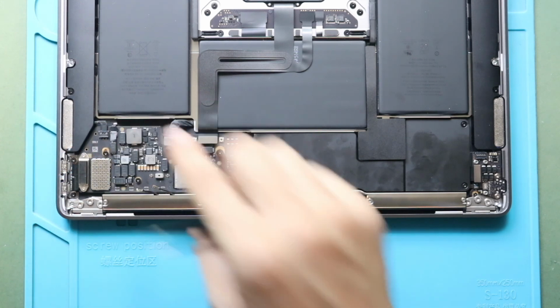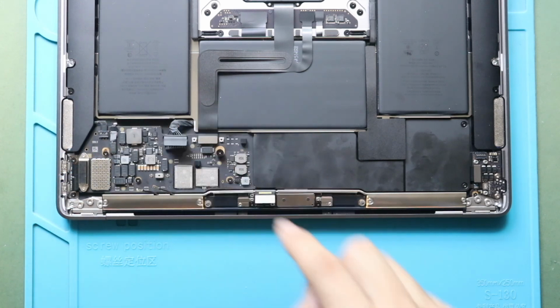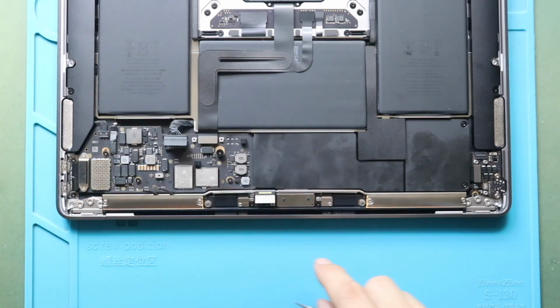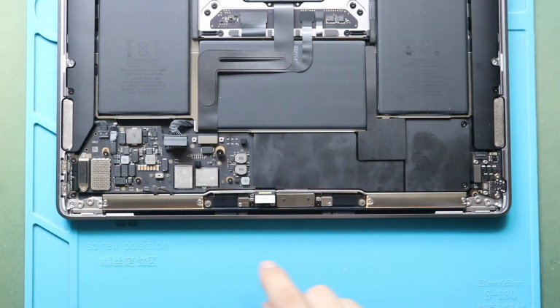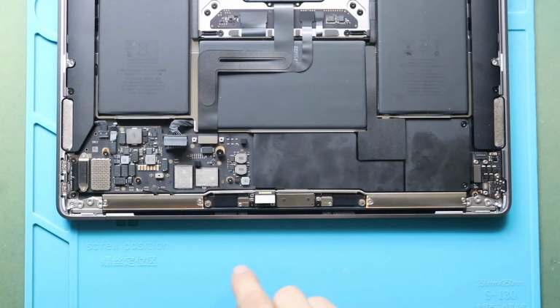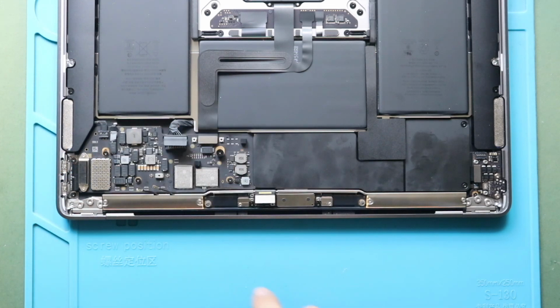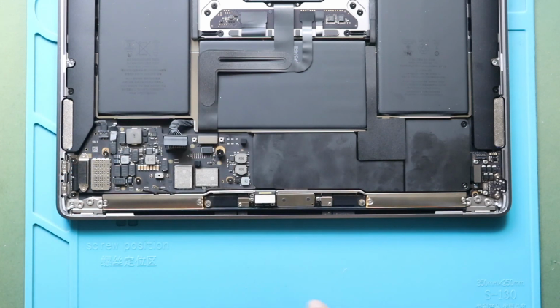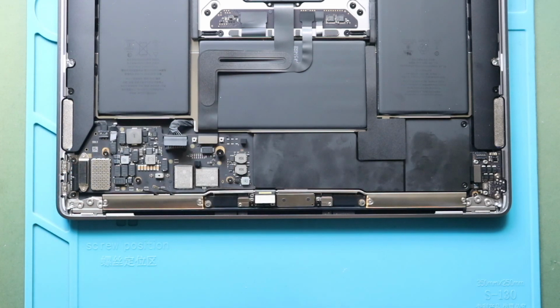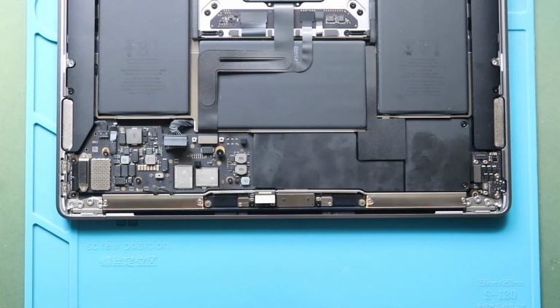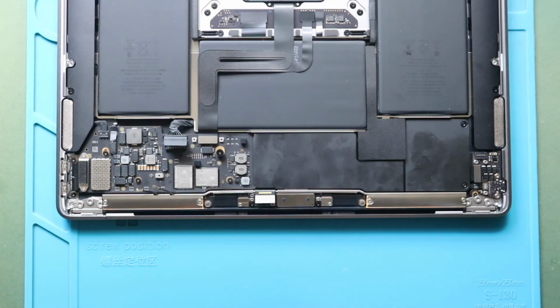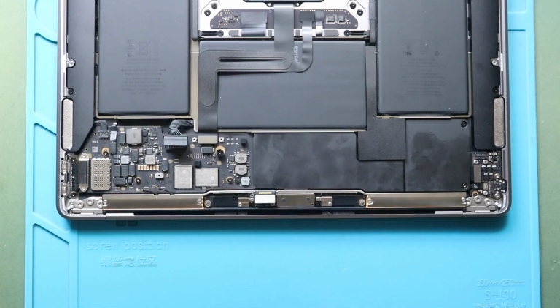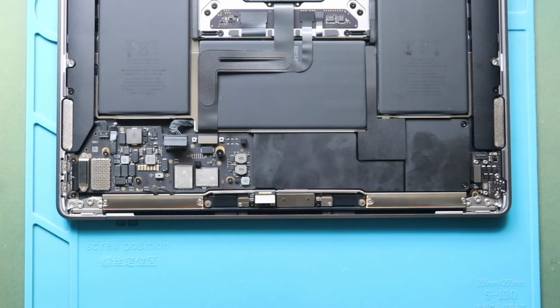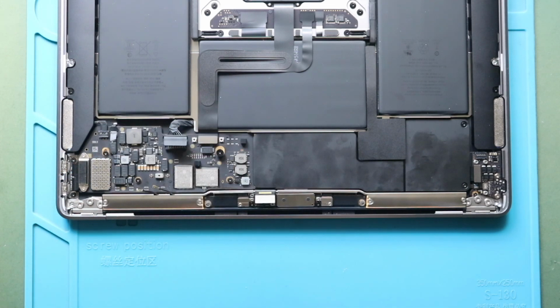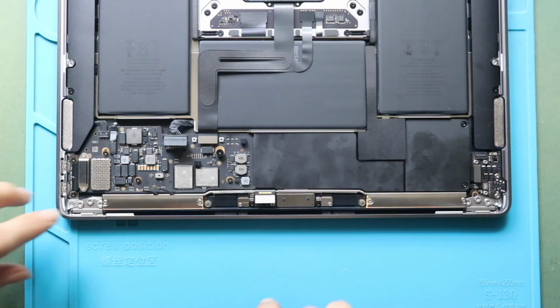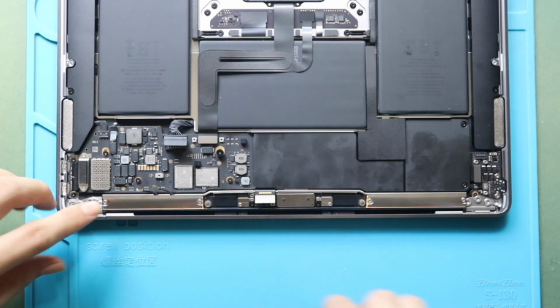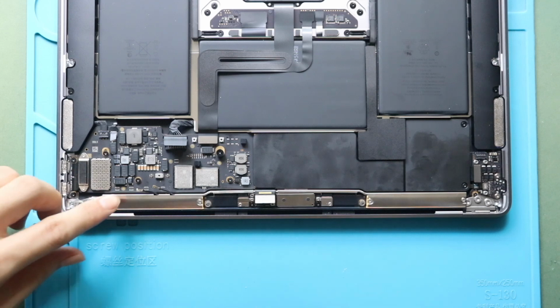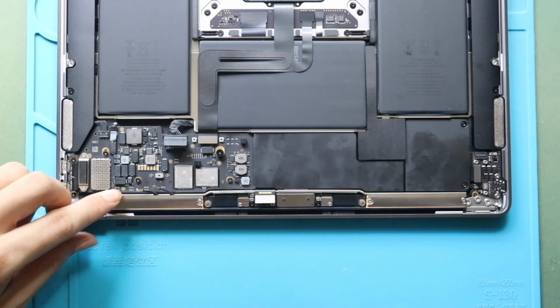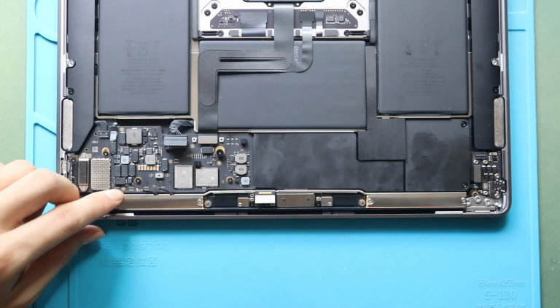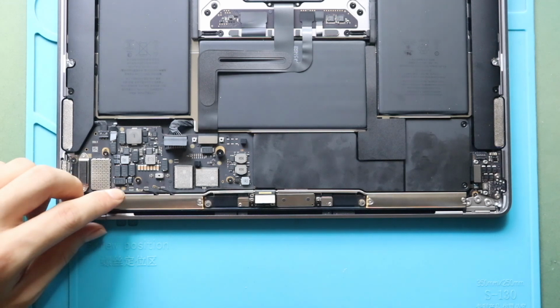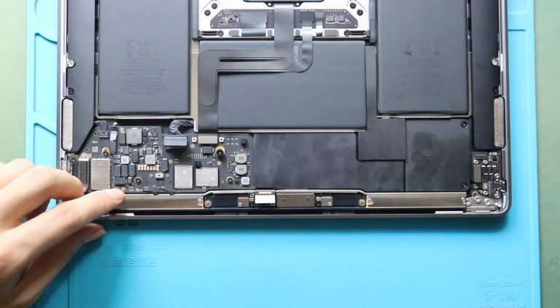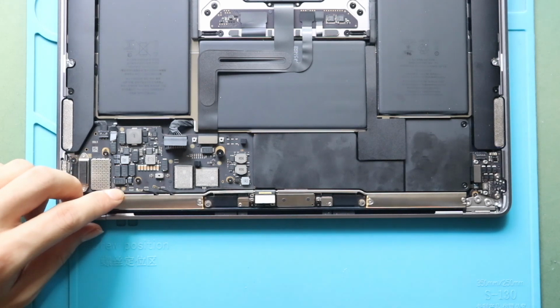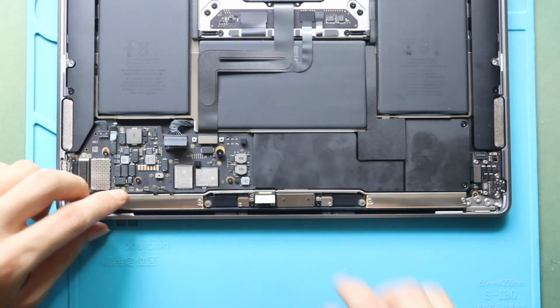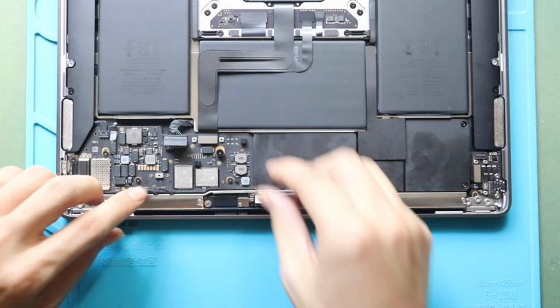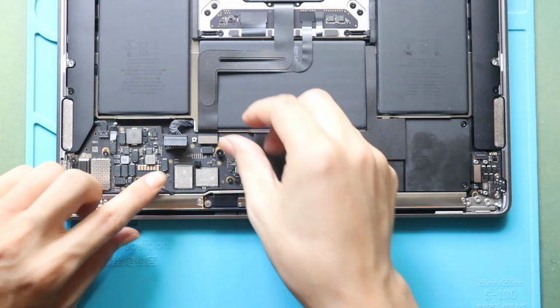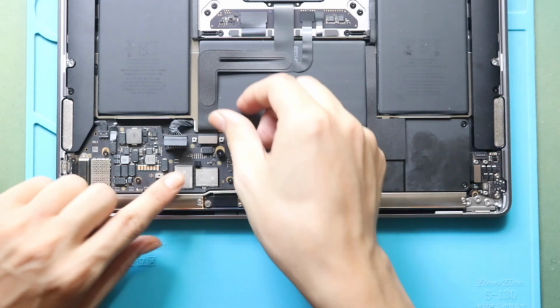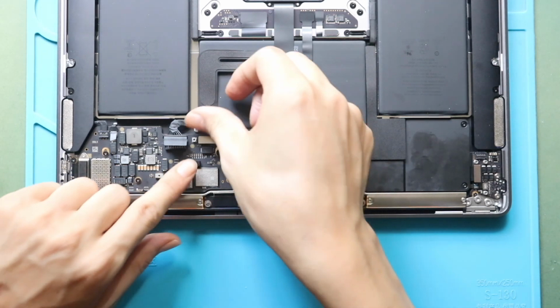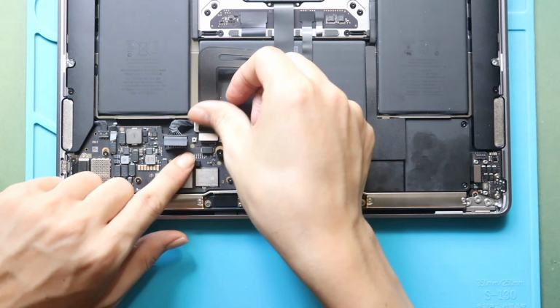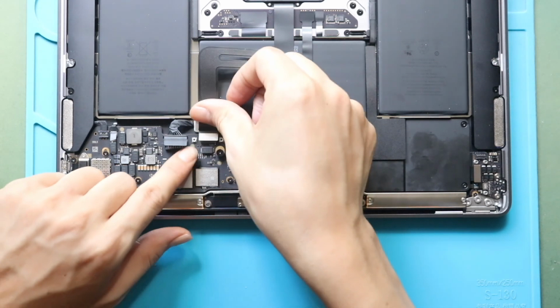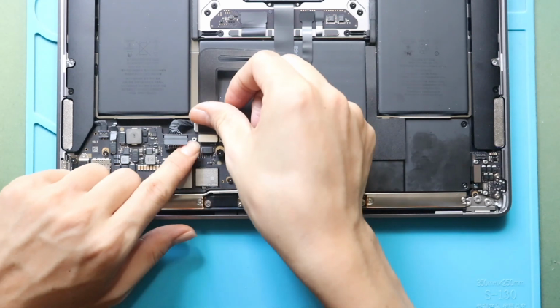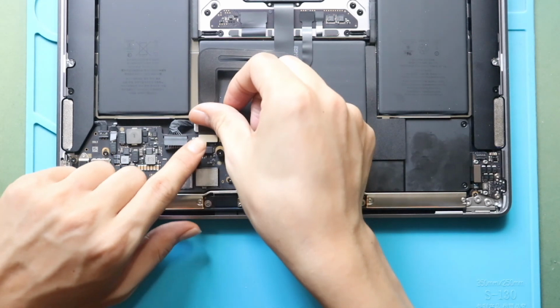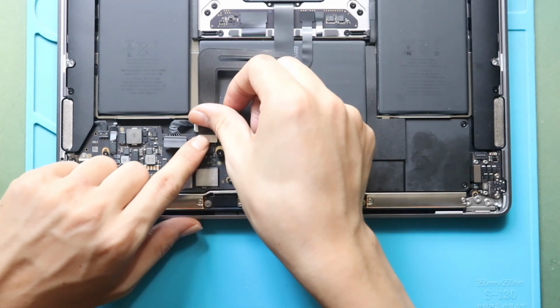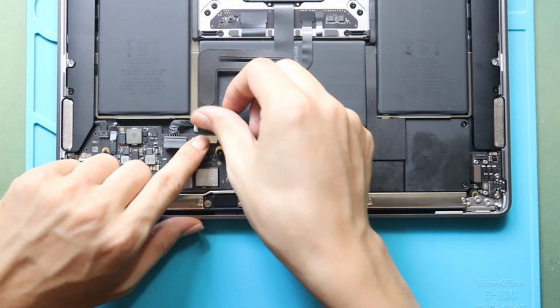Next, secure the trackpad connector plug and then add the bracket by adding two screws.